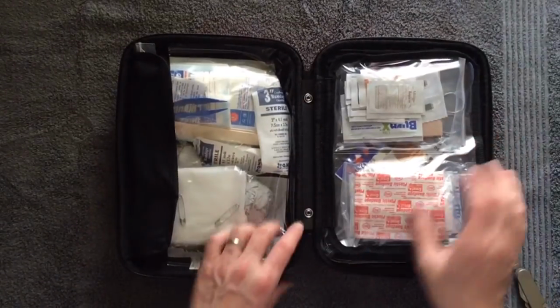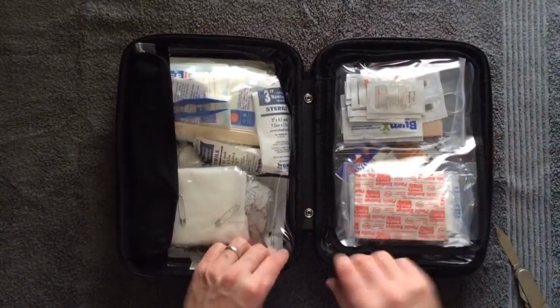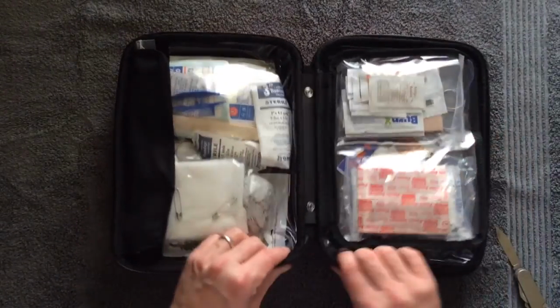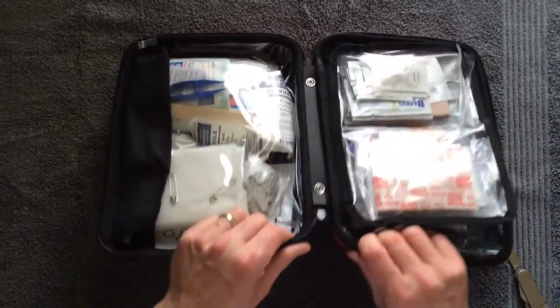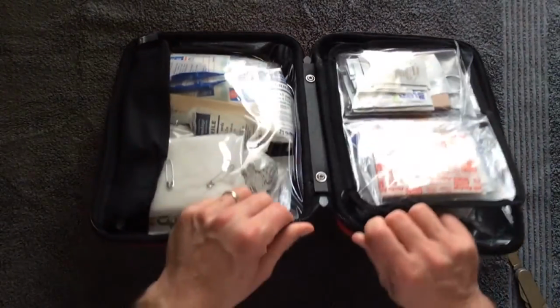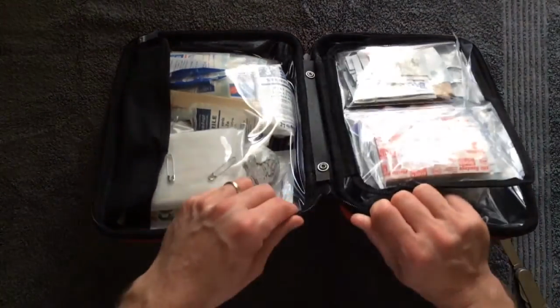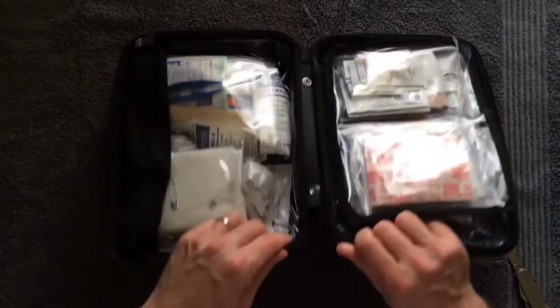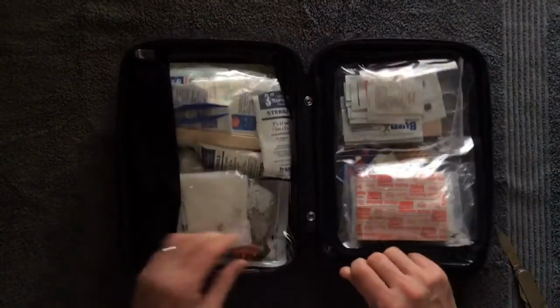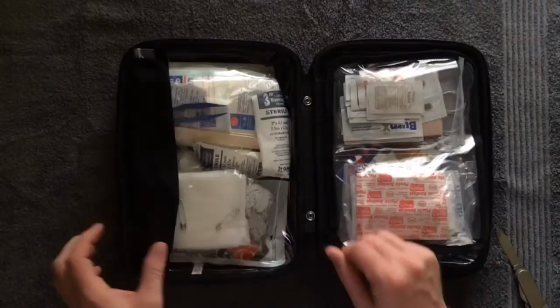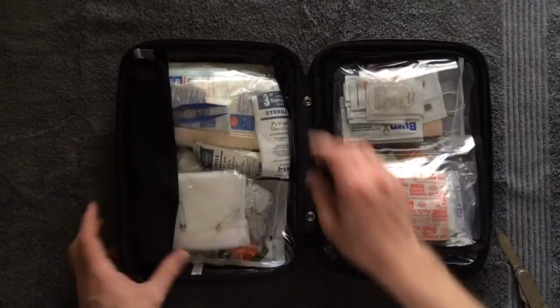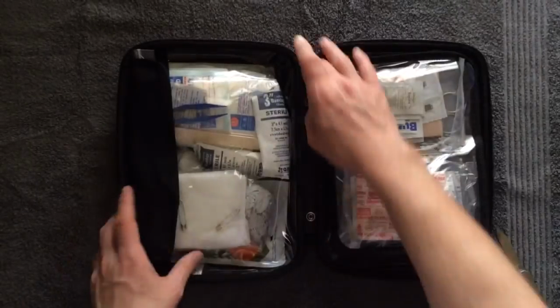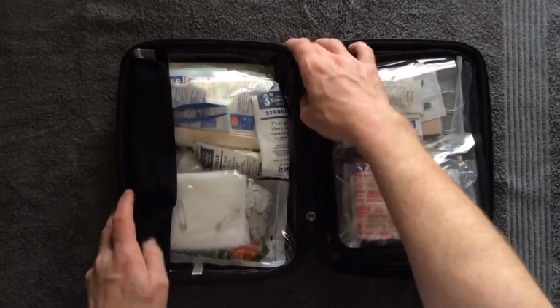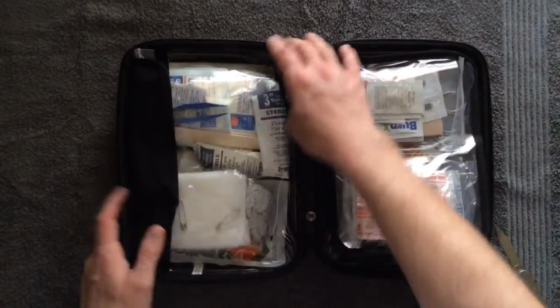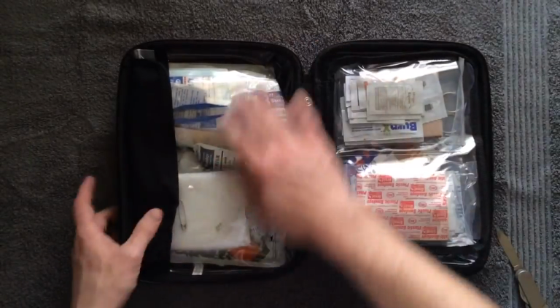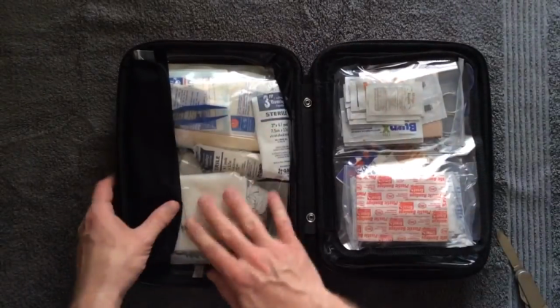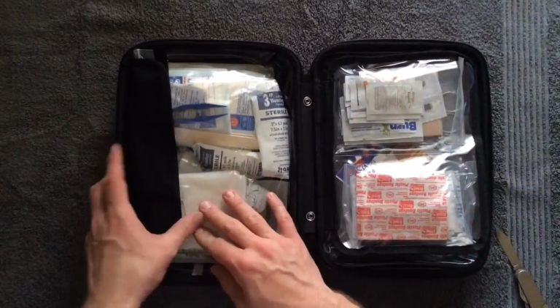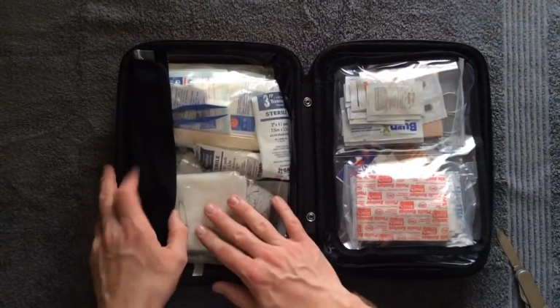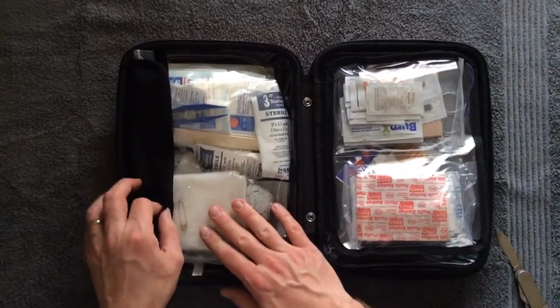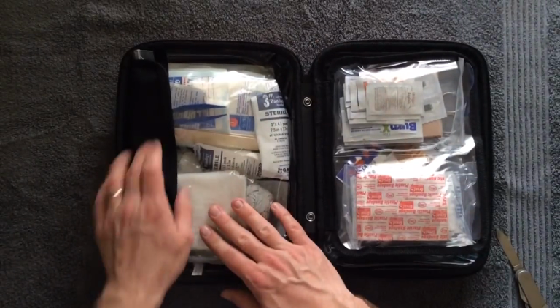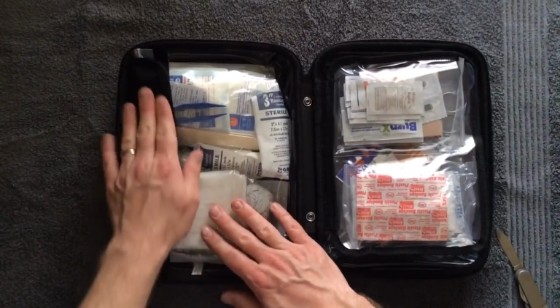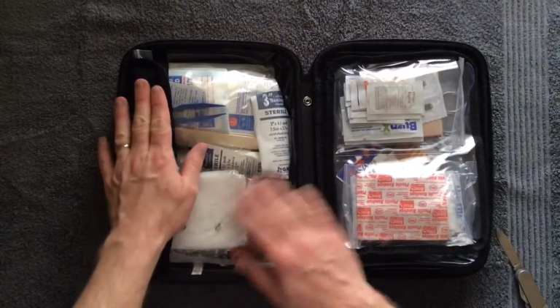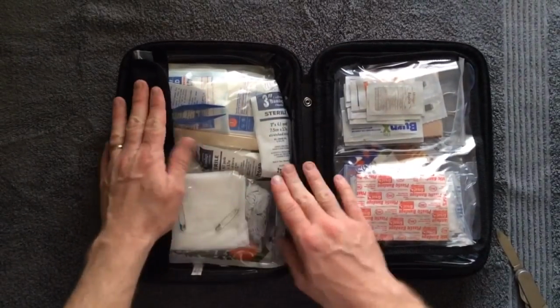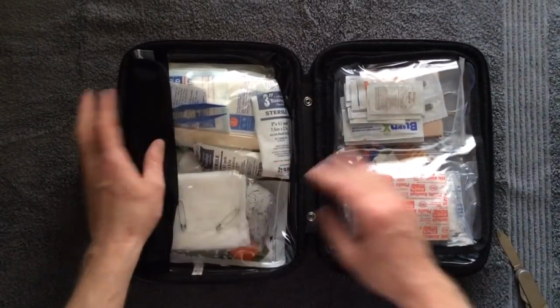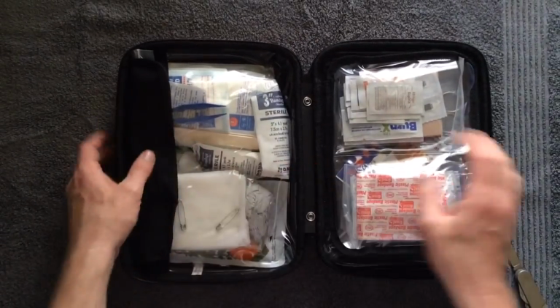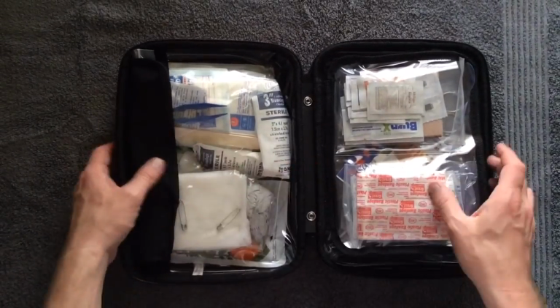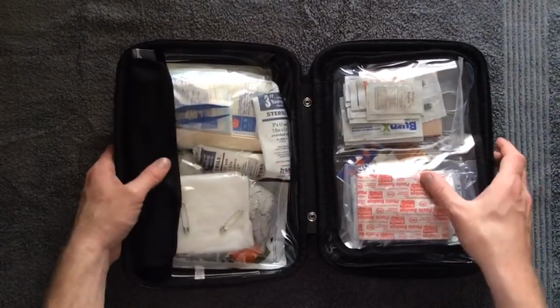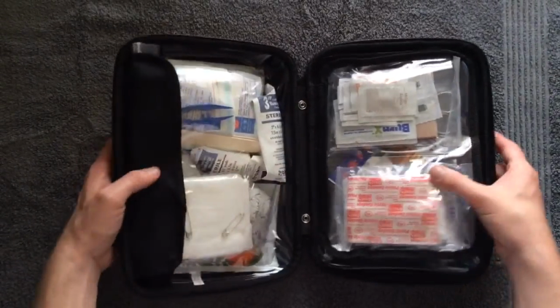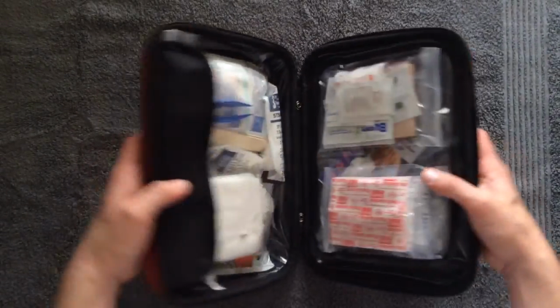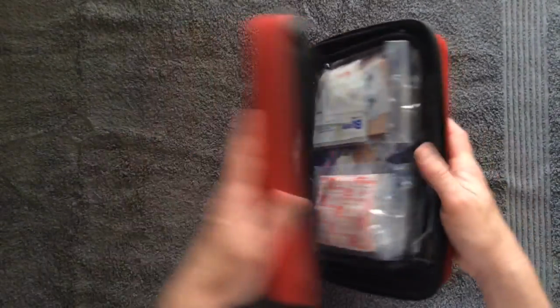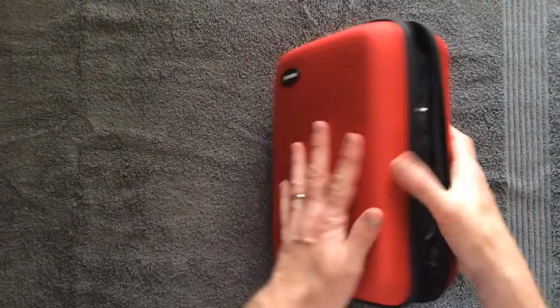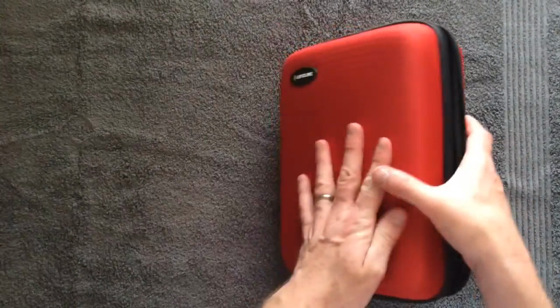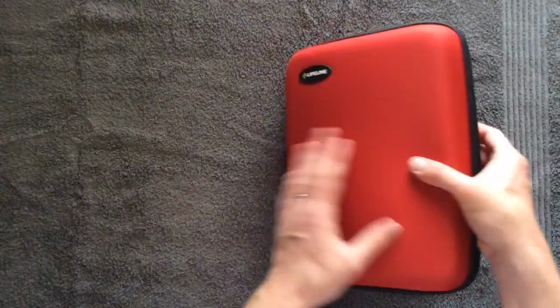It's a nice case with a double zipper — I like the double zipper. It feels sturdy and well made.